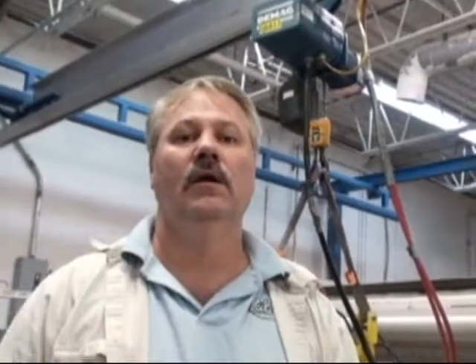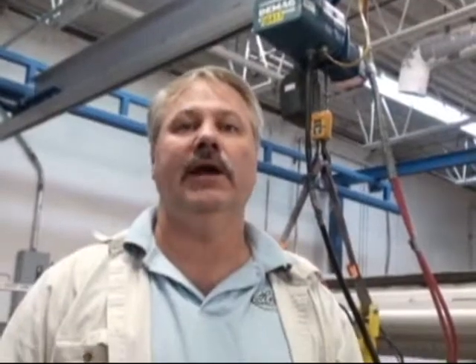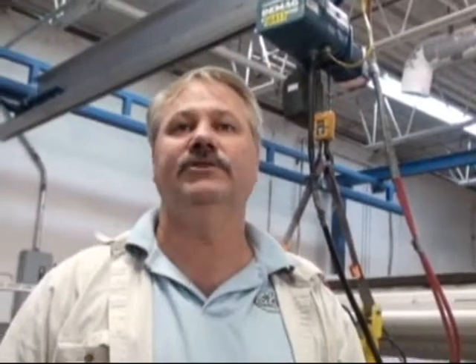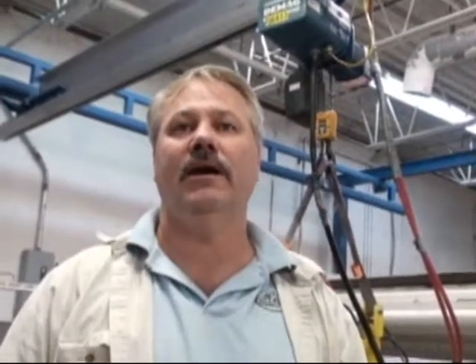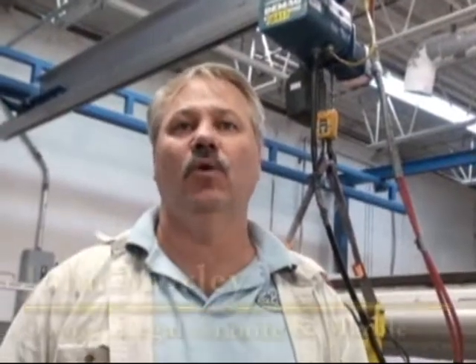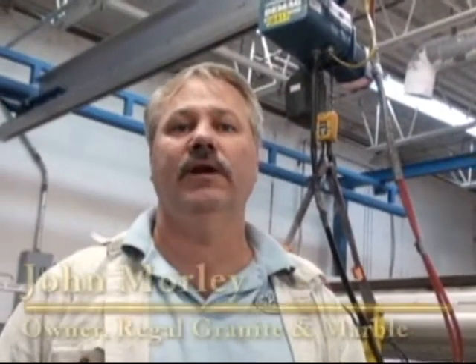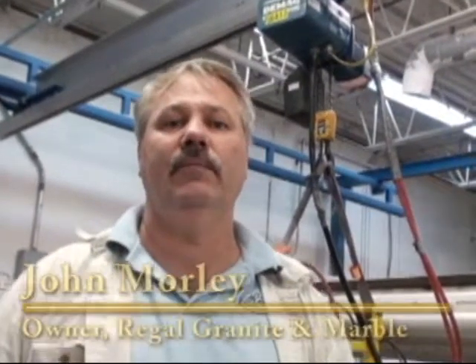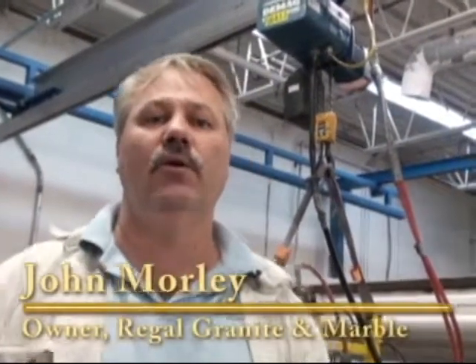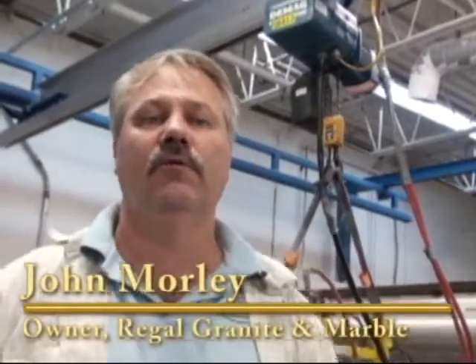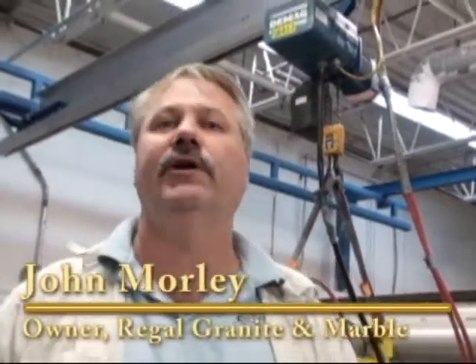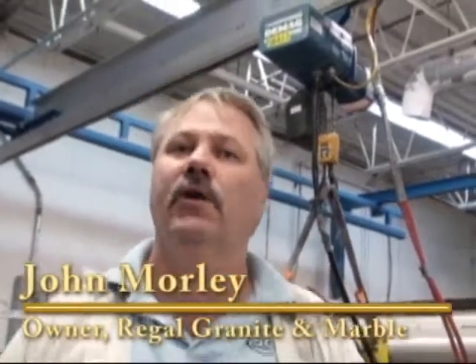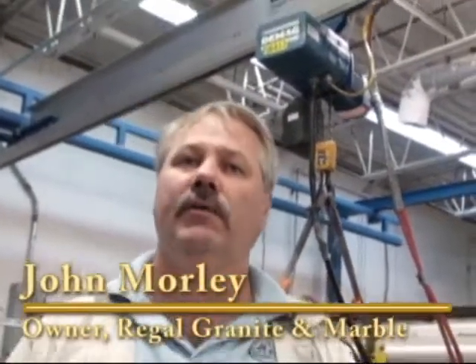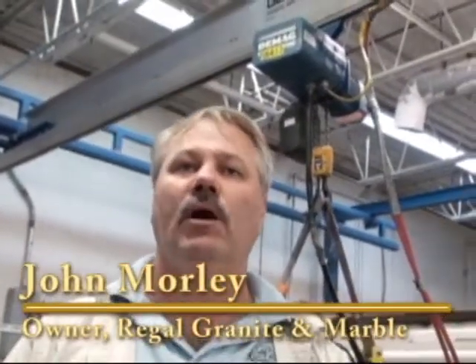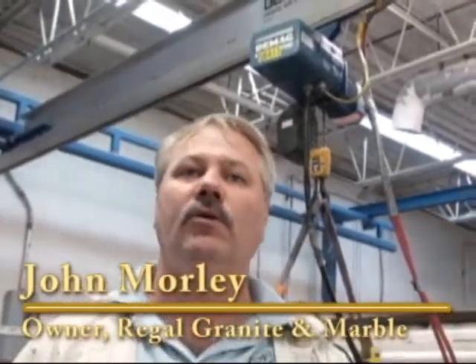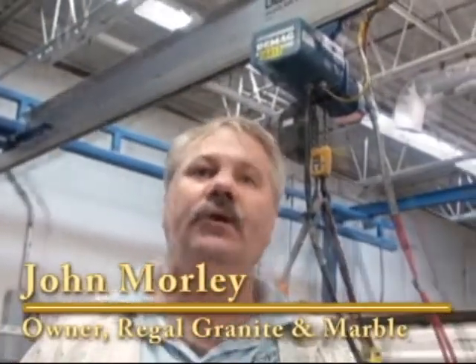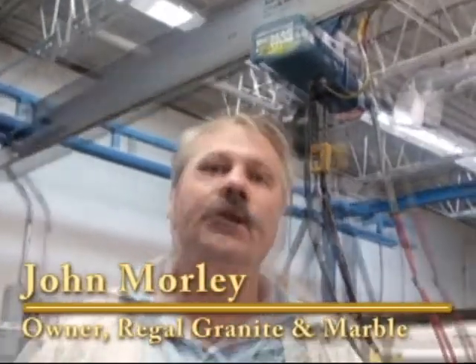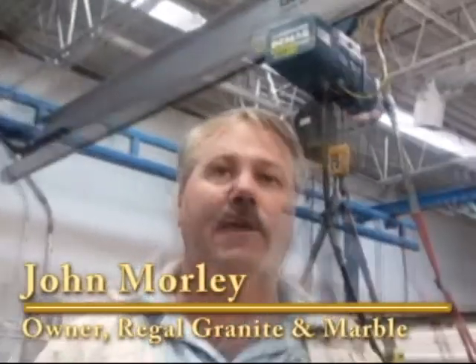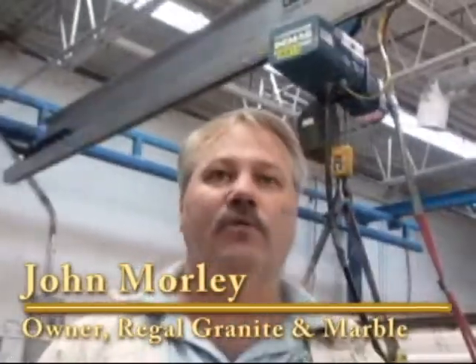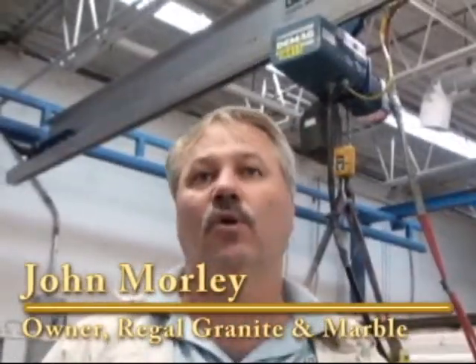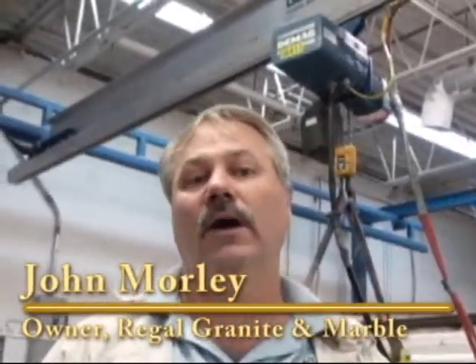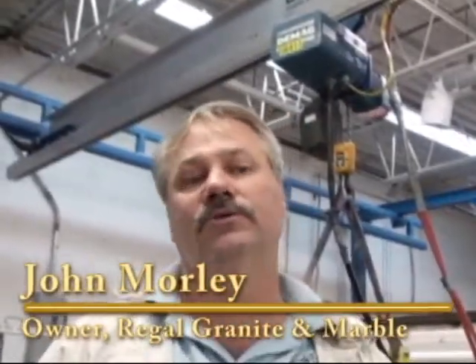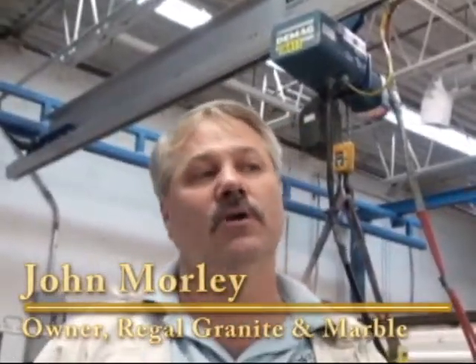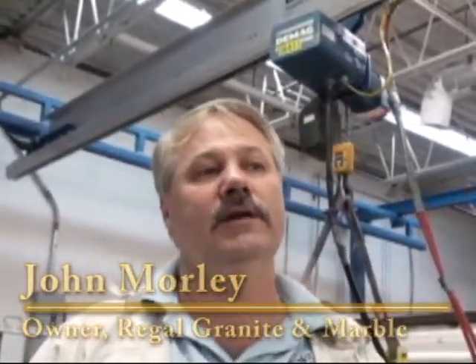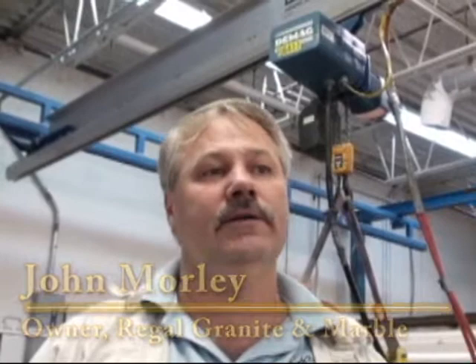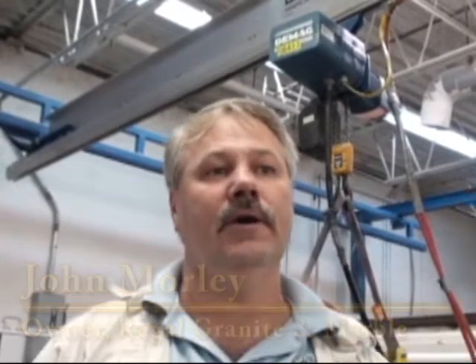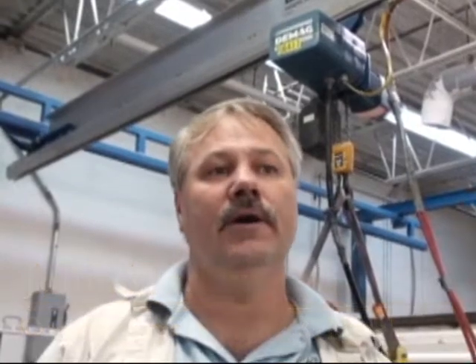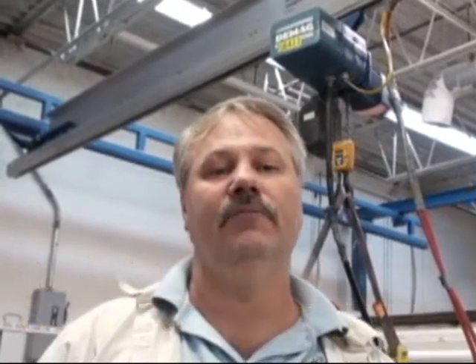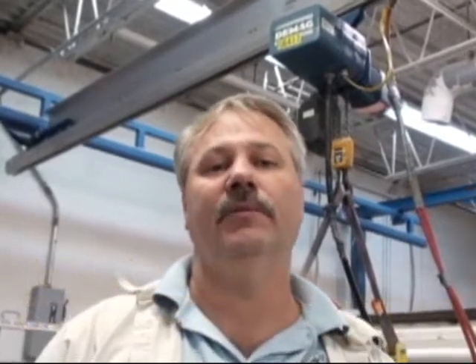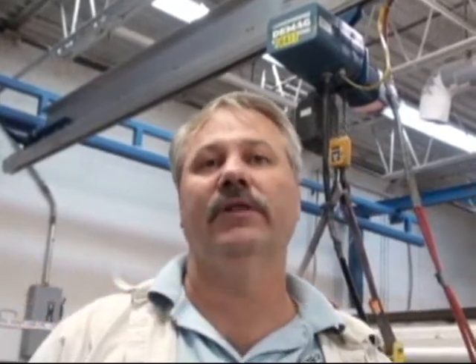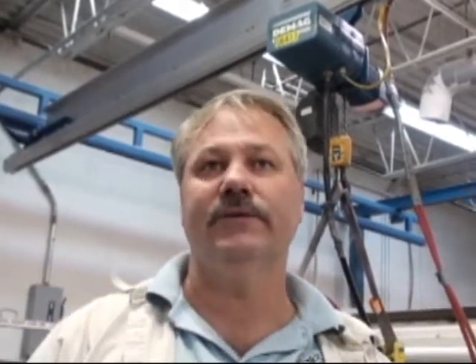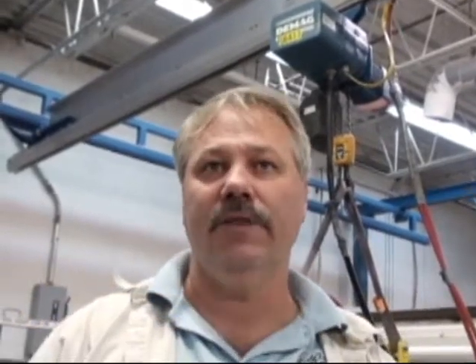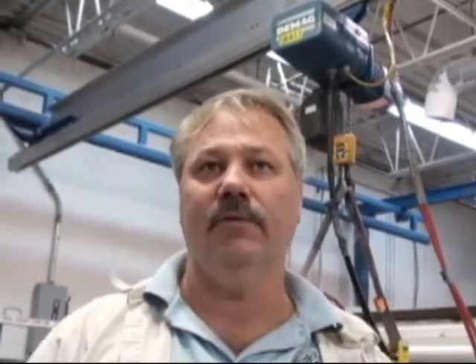My name is John Corley. I'm the owner of Regal Granite and Marble. We have a Torvald crane and I'm very pleased with it.